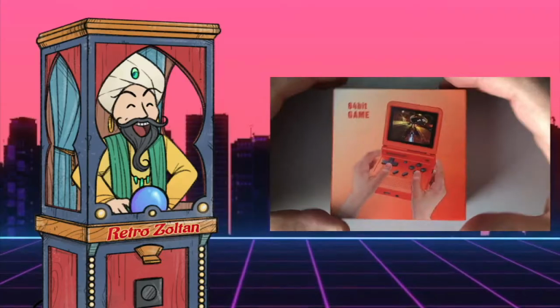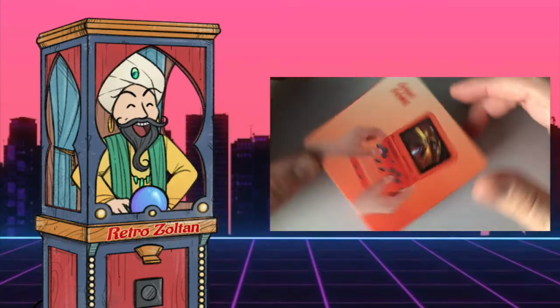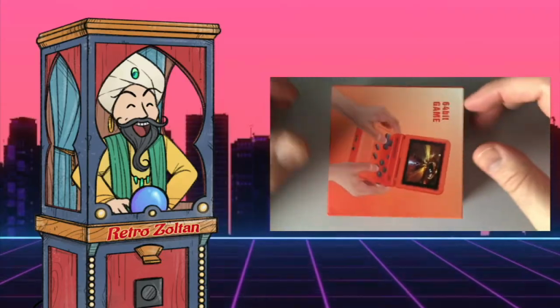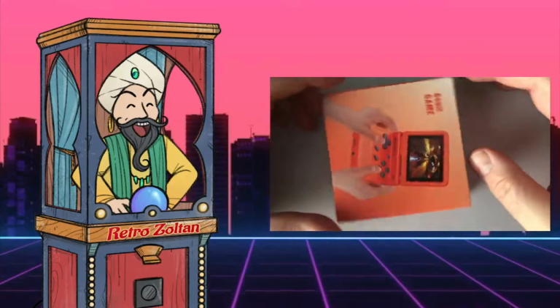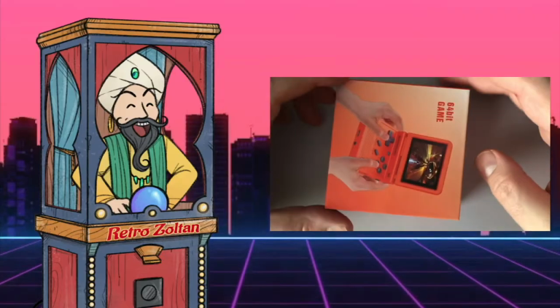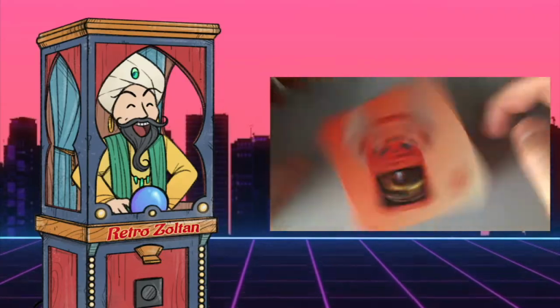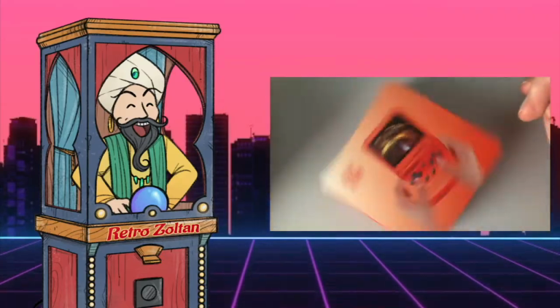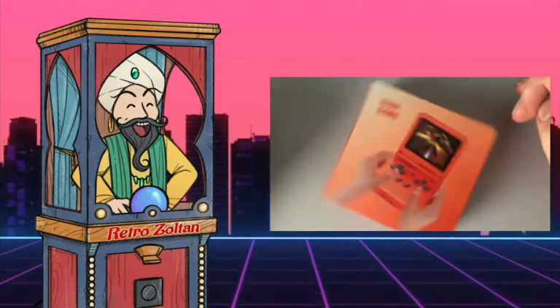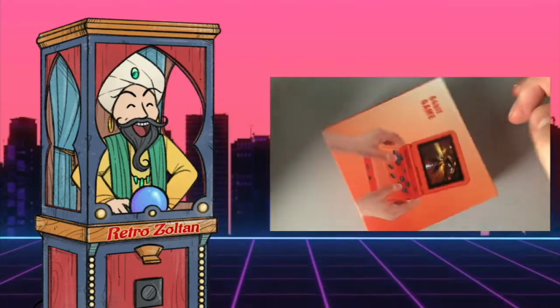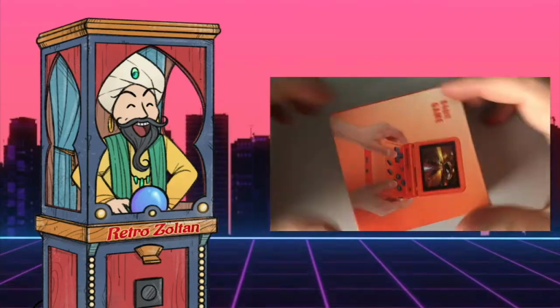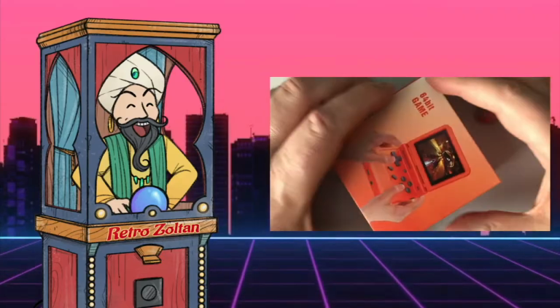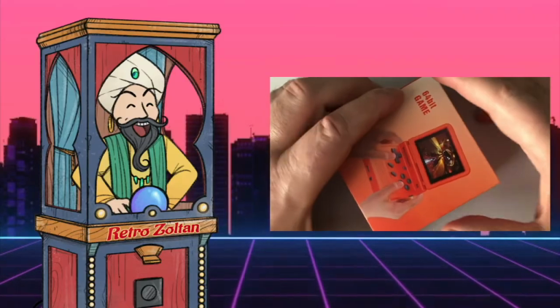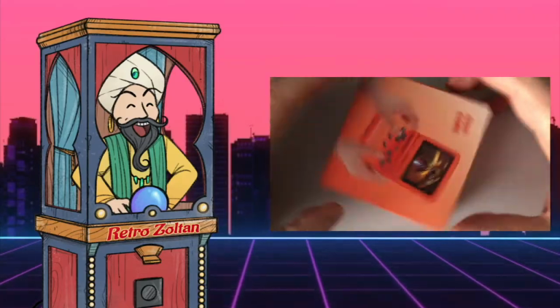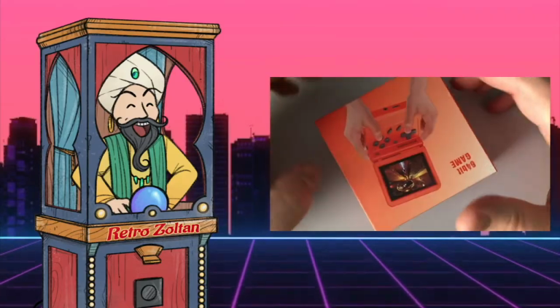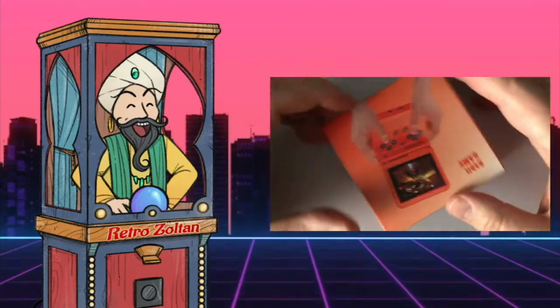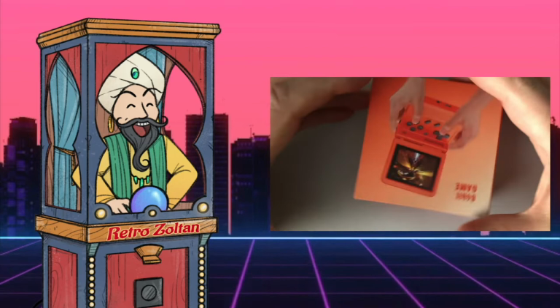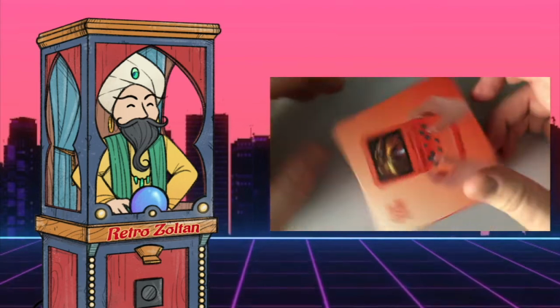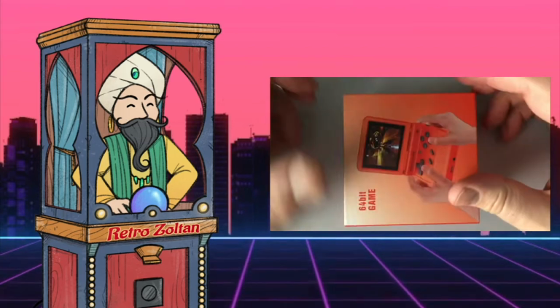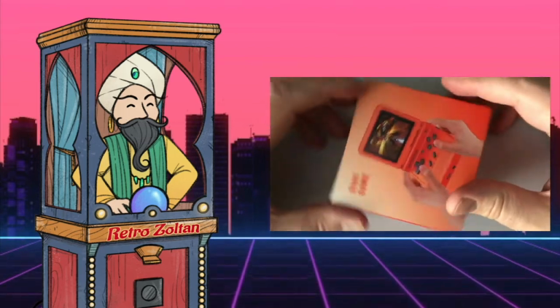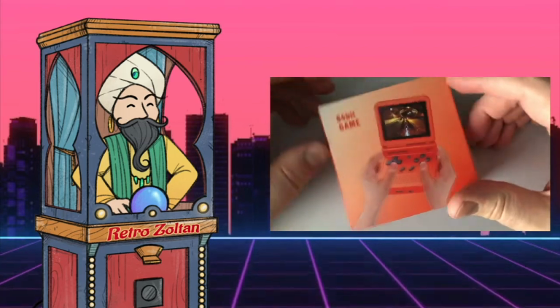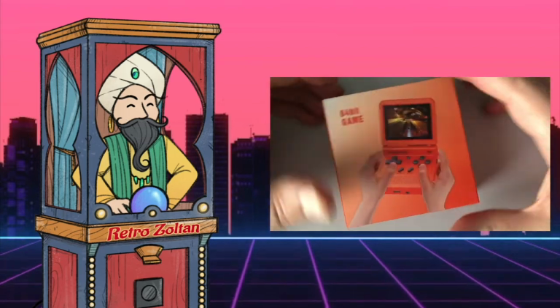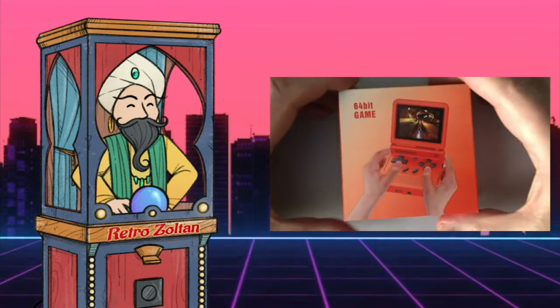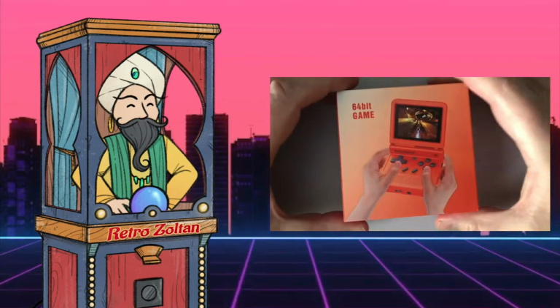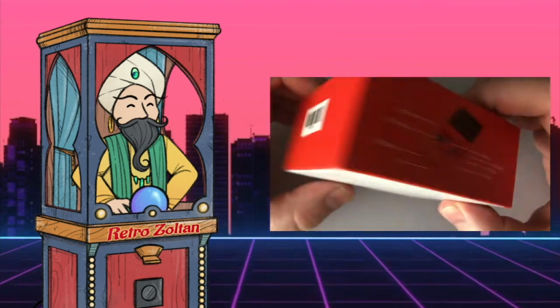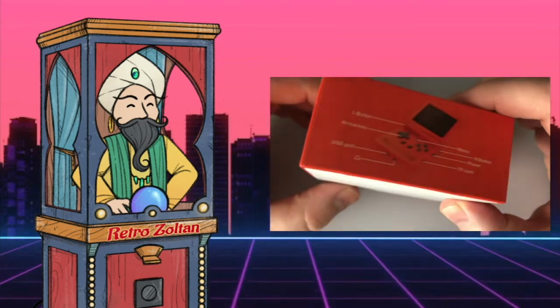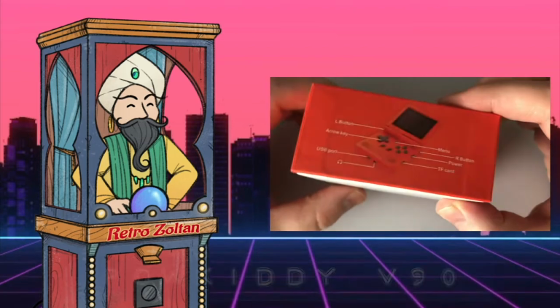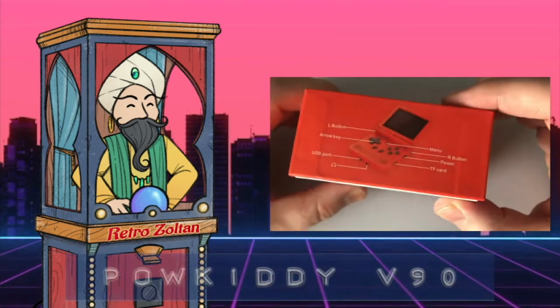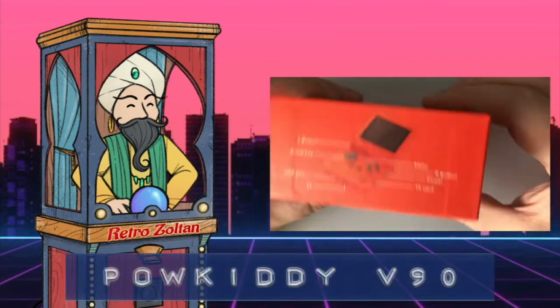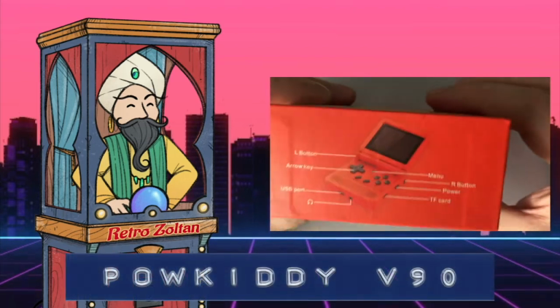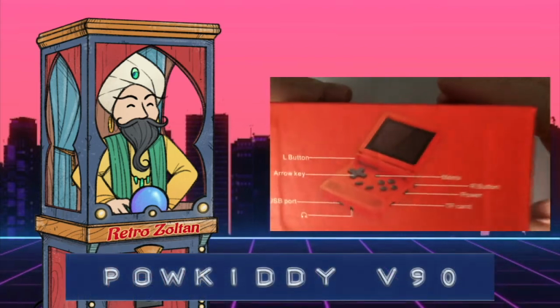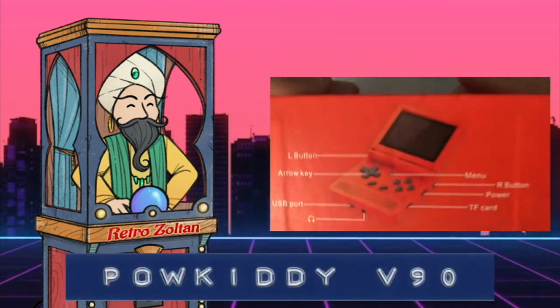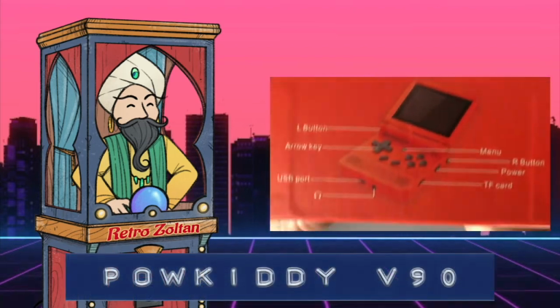Greetings! Retro Zoltan here. I finally got a chance to buy one of these suckers. This is the Powkiddy V90.